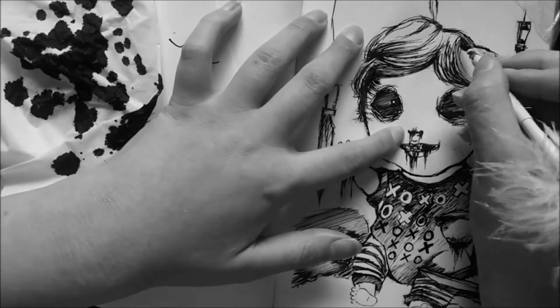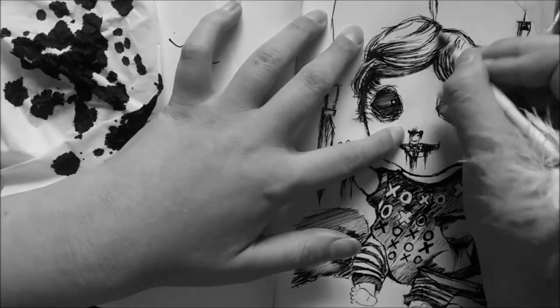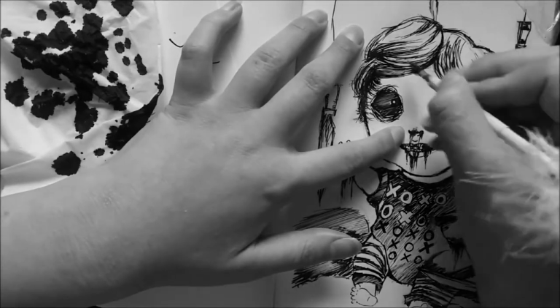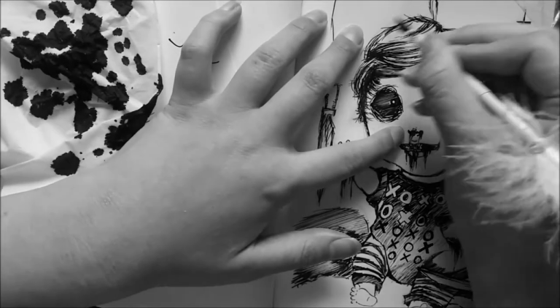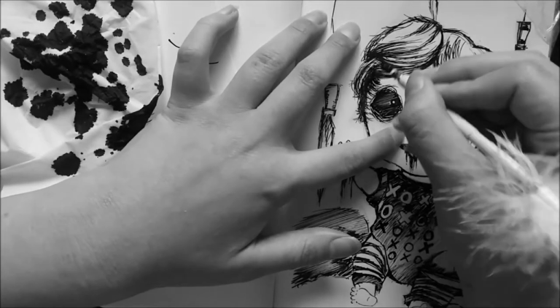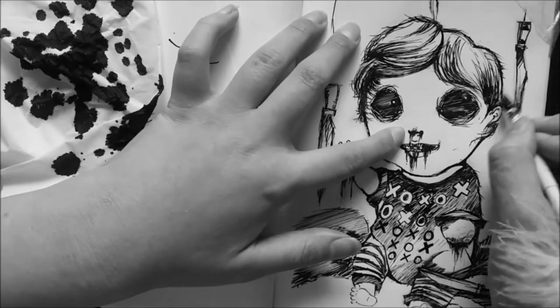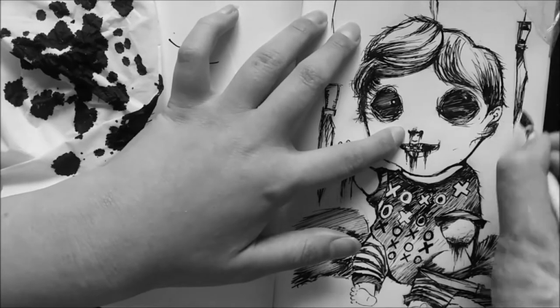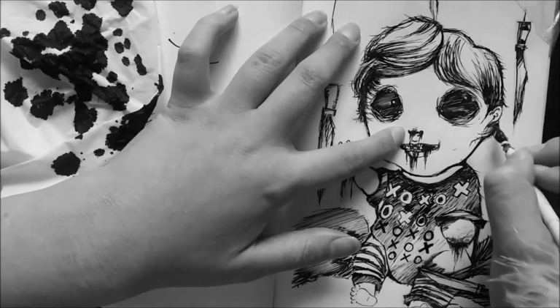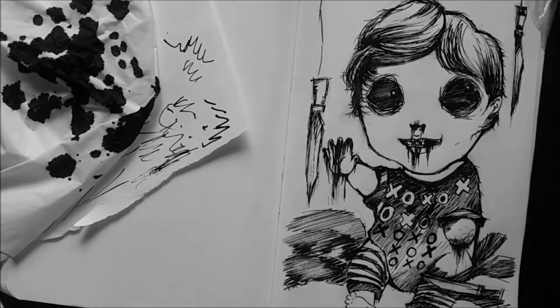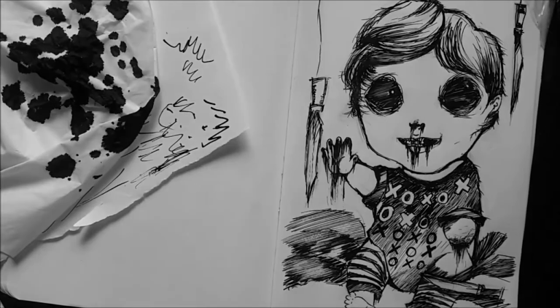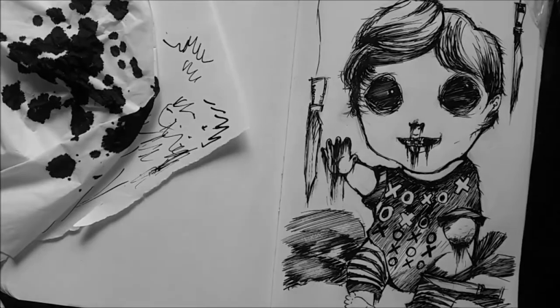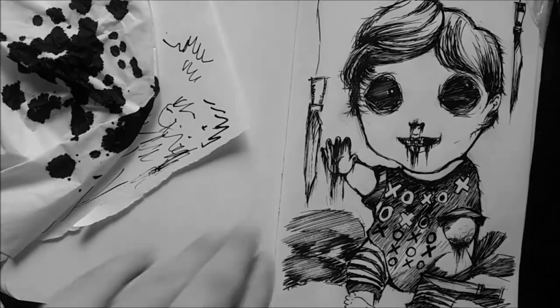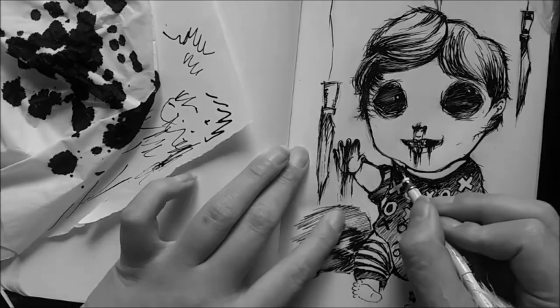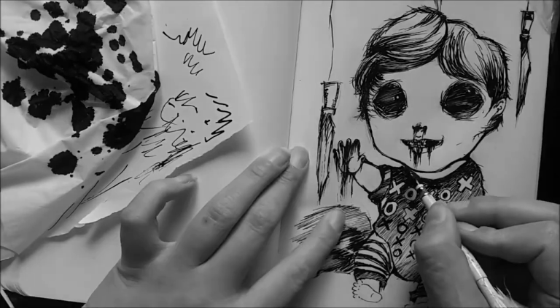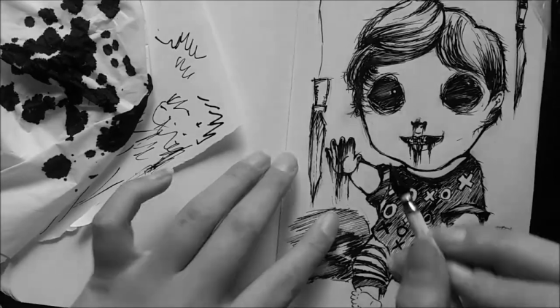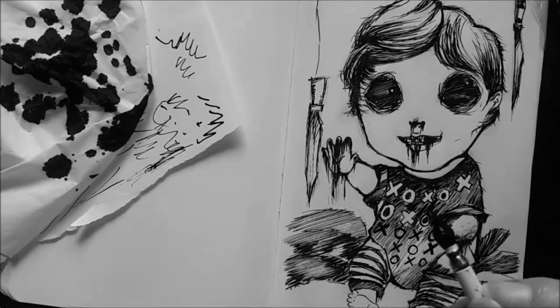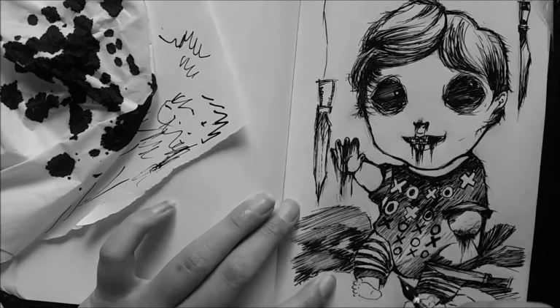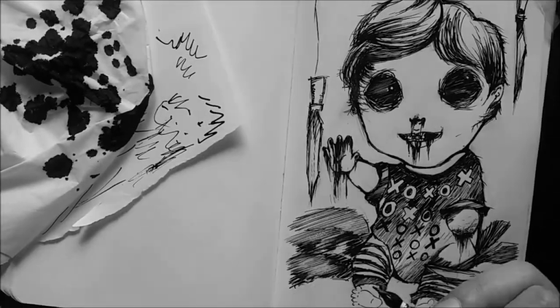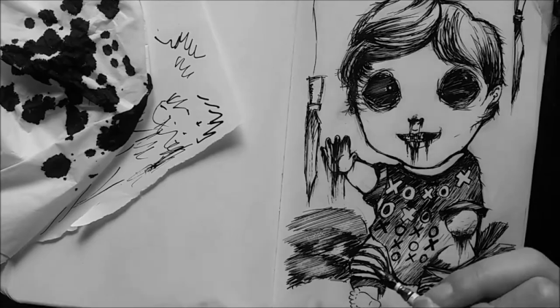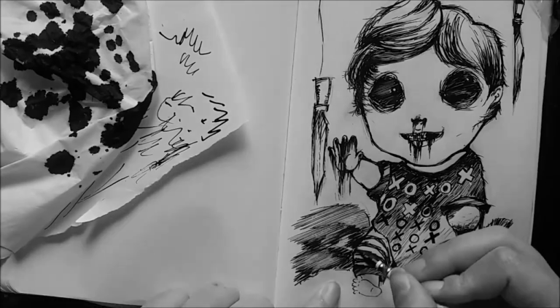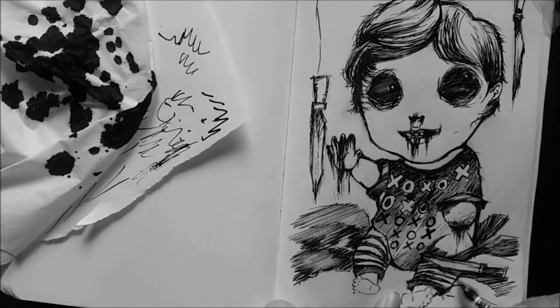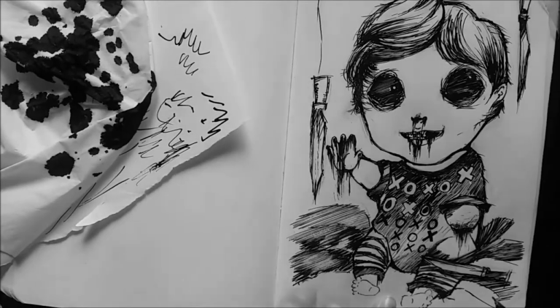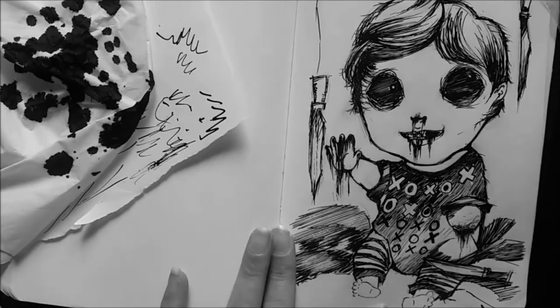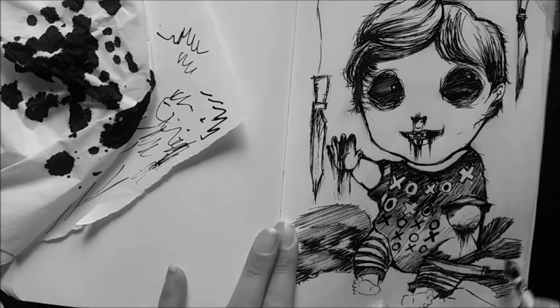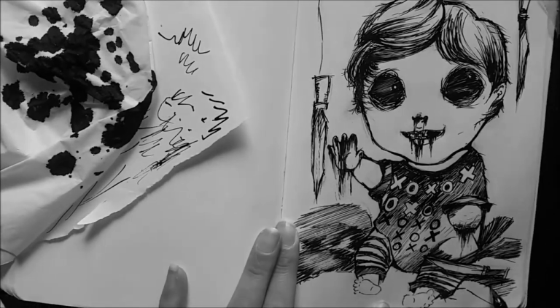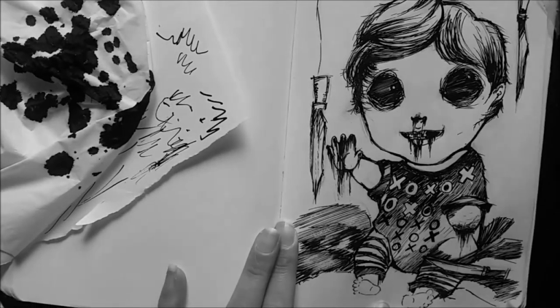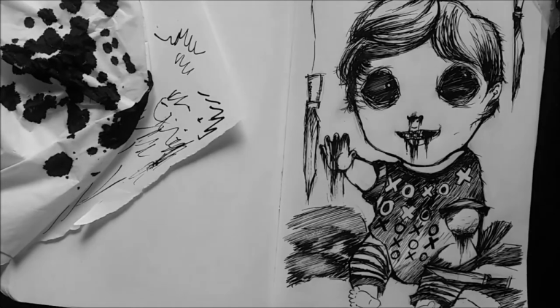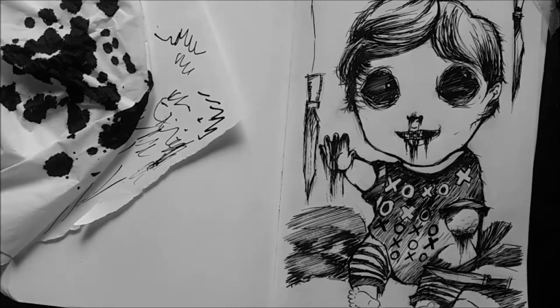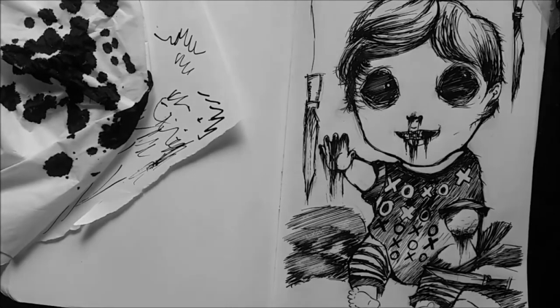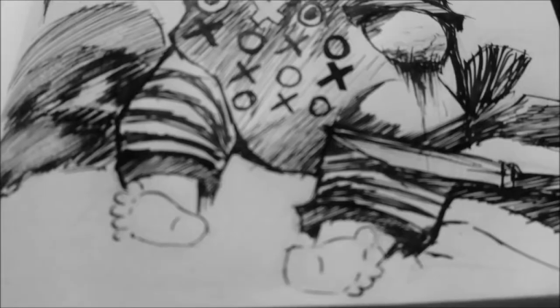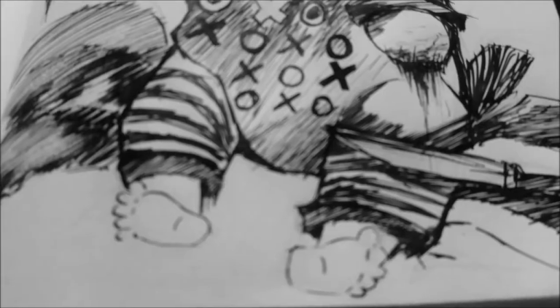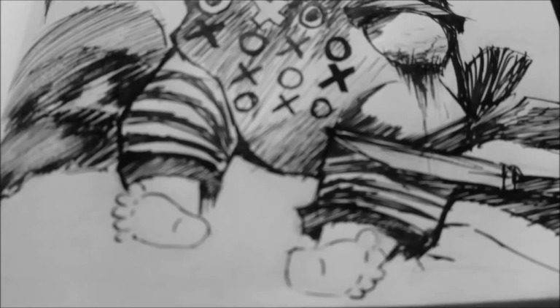Before you go — I've also finished my sketchbook tour. I've finished voicing it and doing all the bits and pieces, so that'll be up soon.